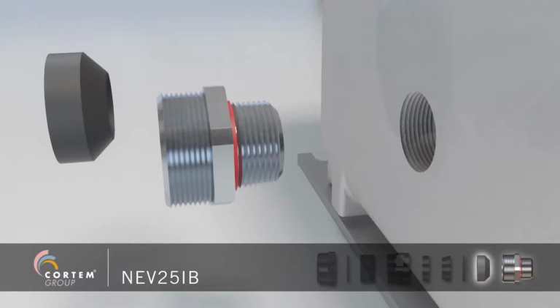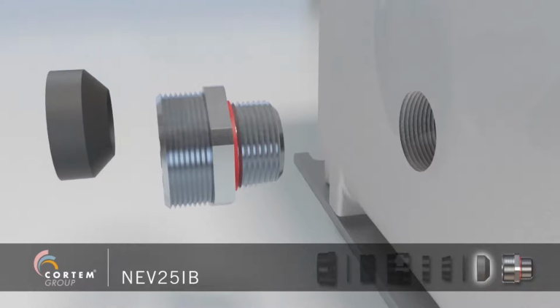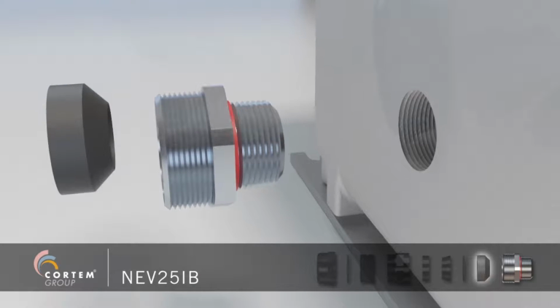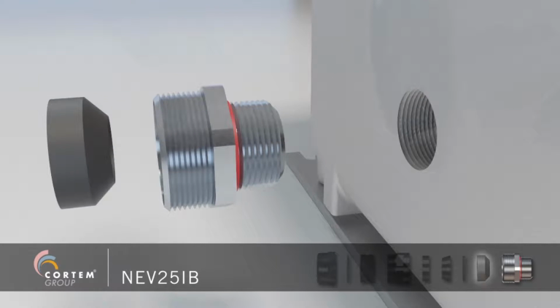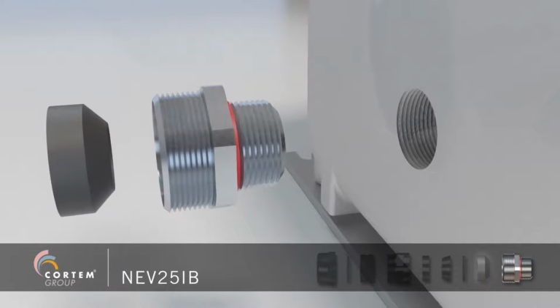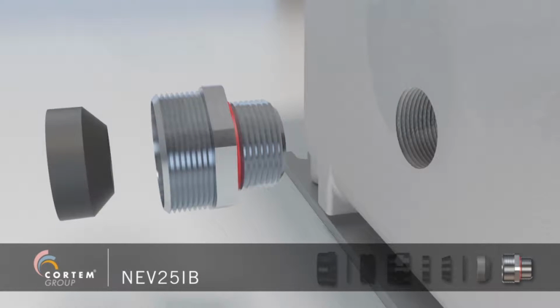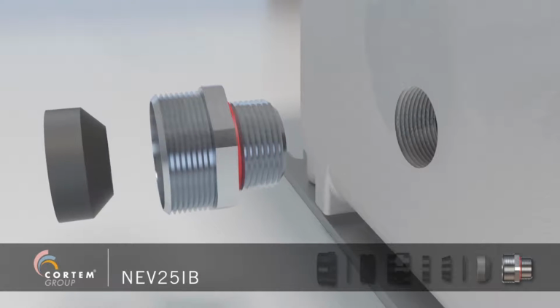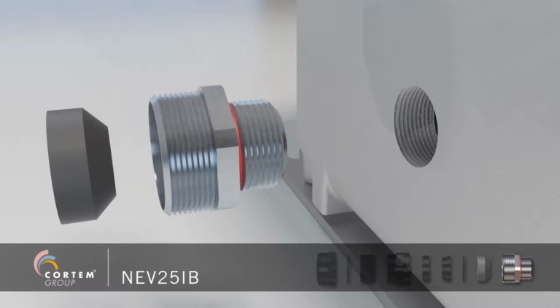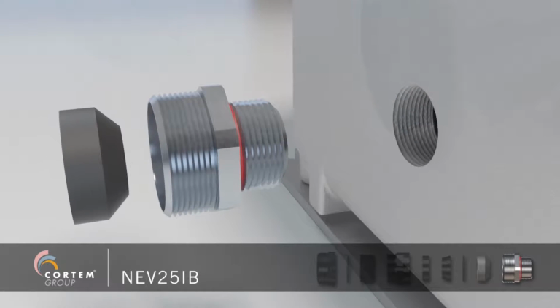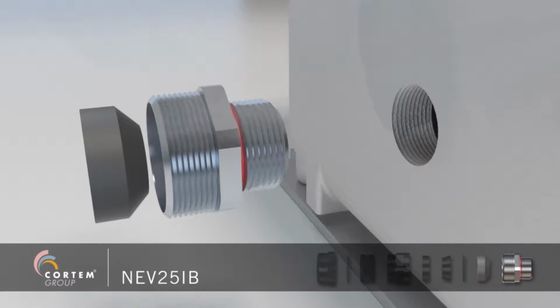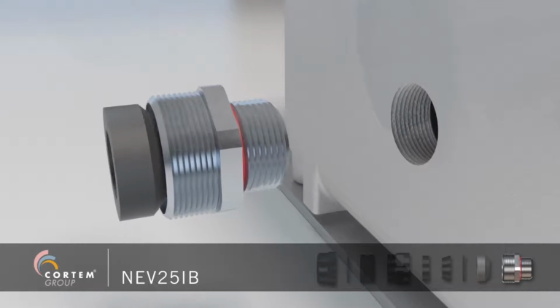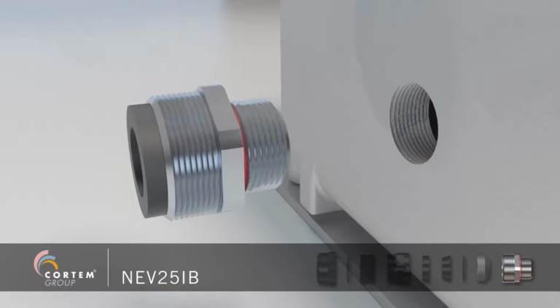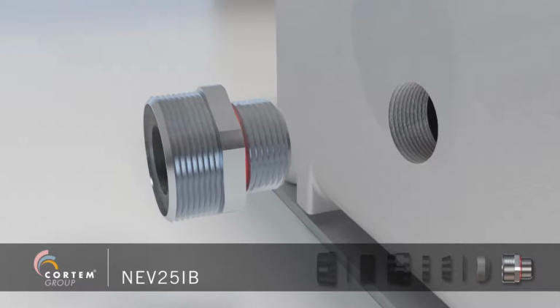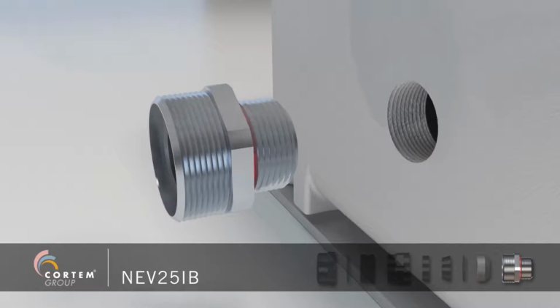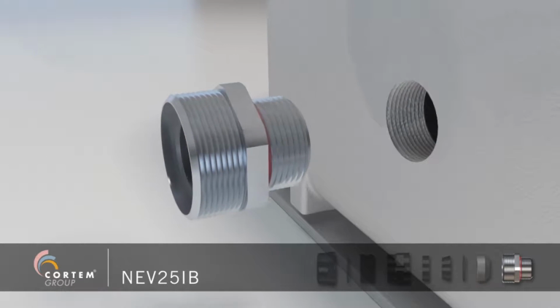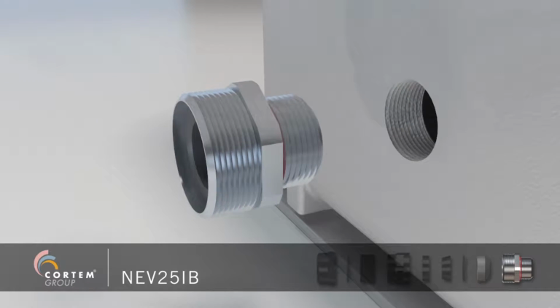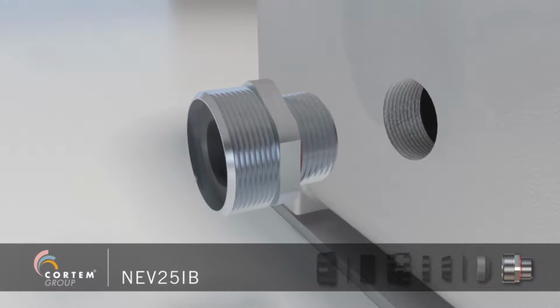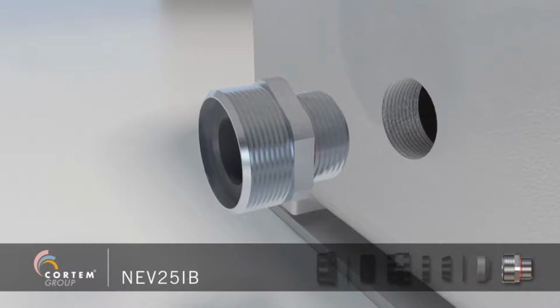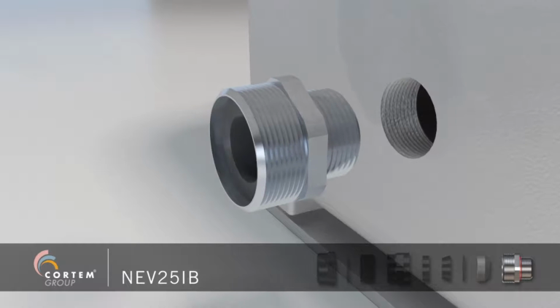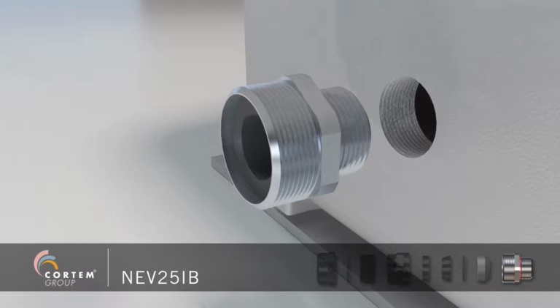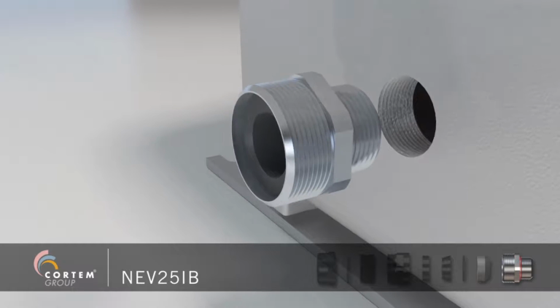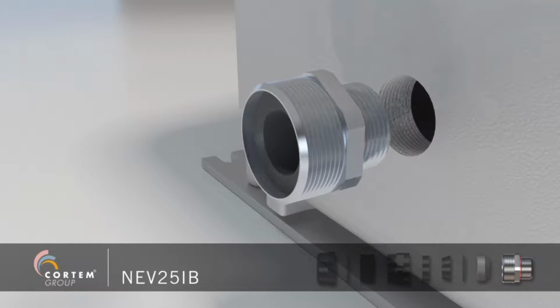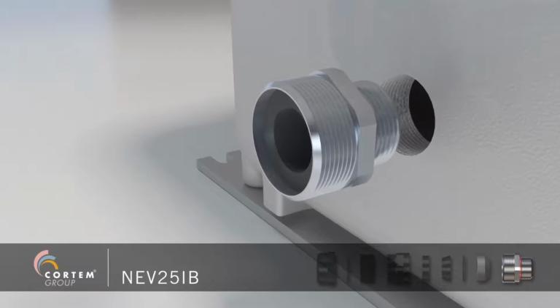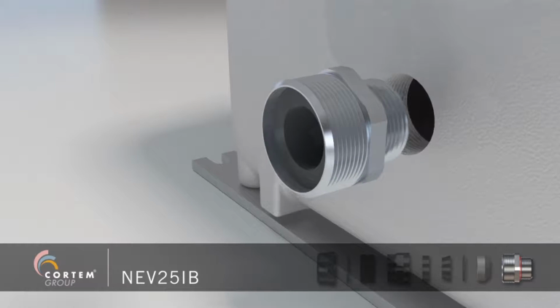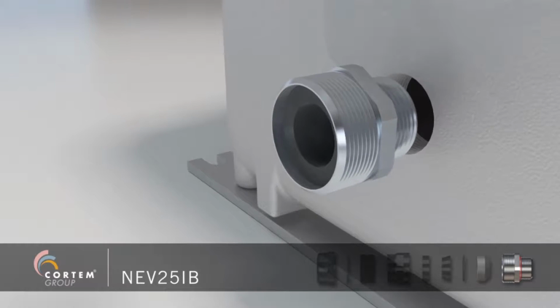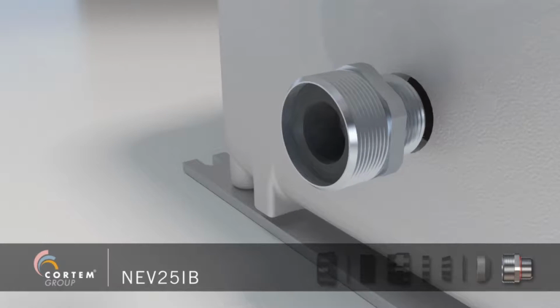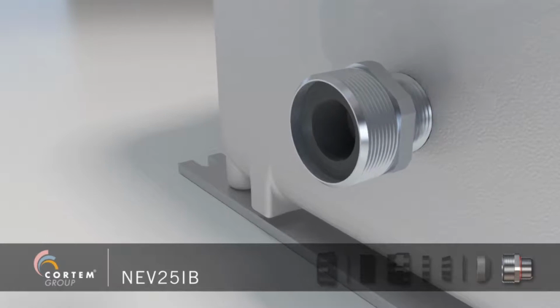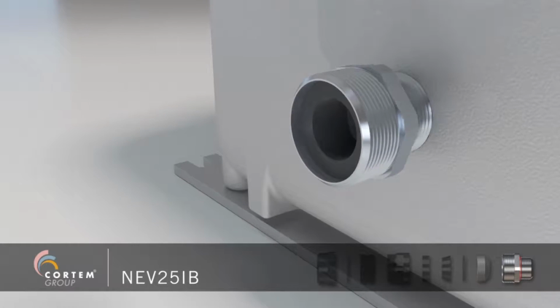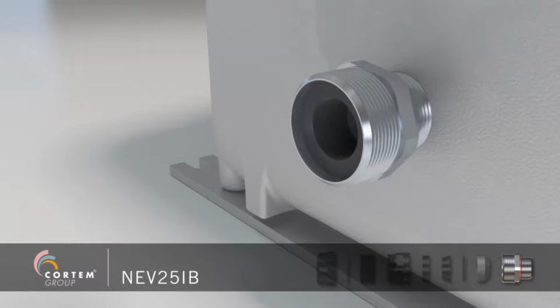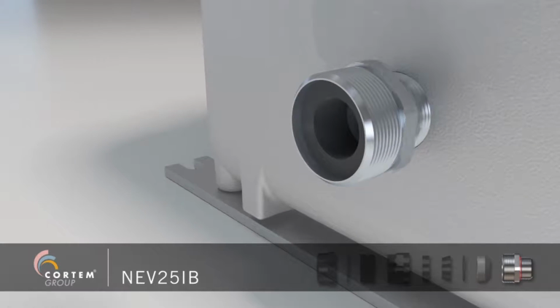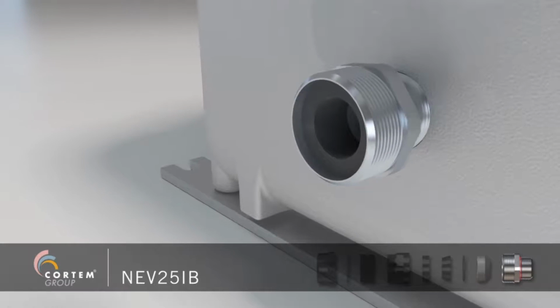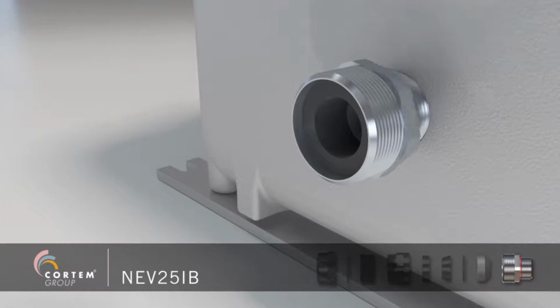Screw and tighten the cable gland body and the sealing ring on the junction box.